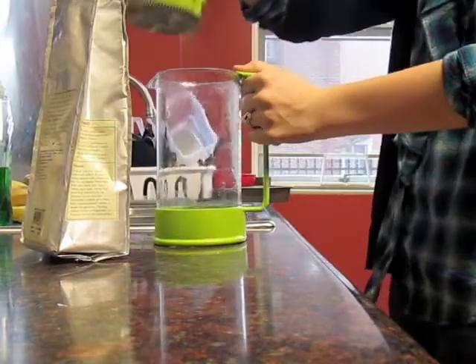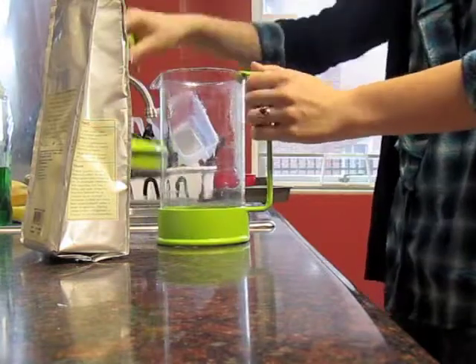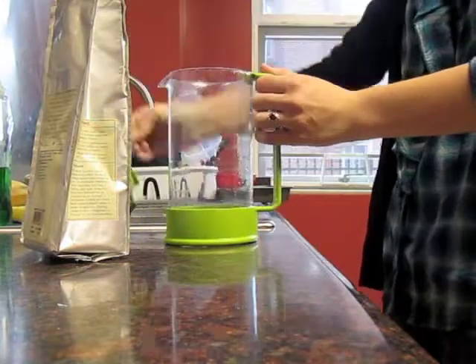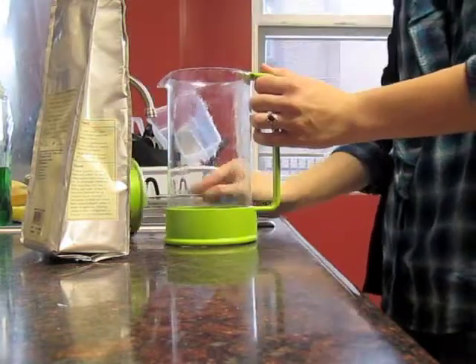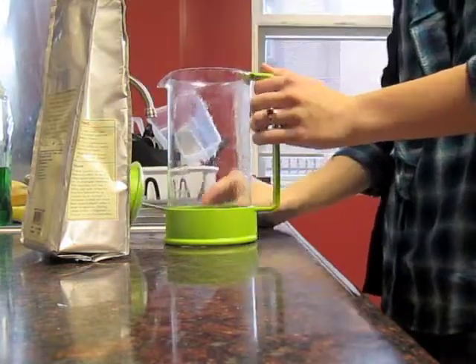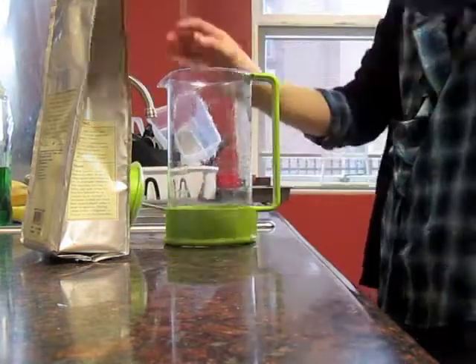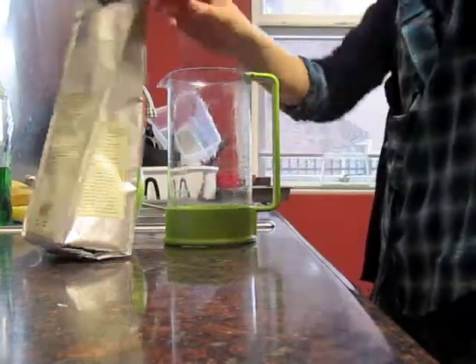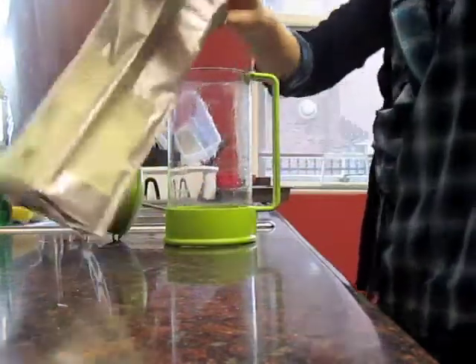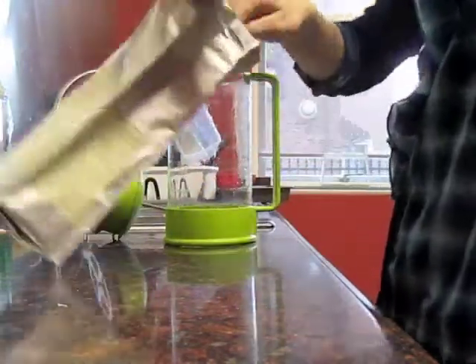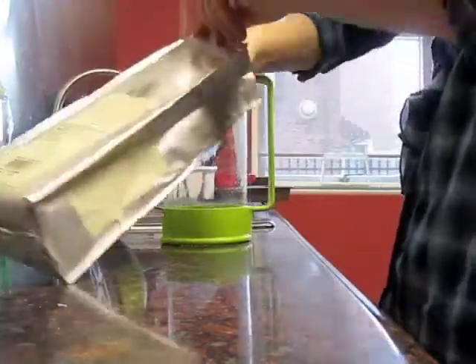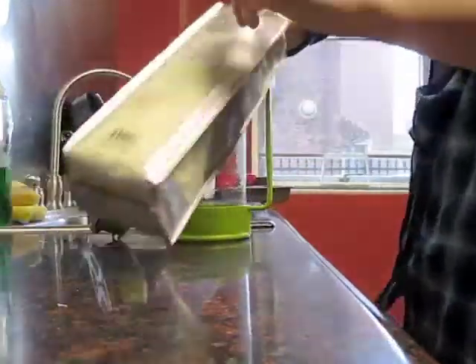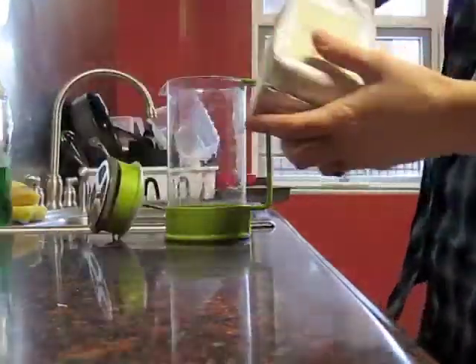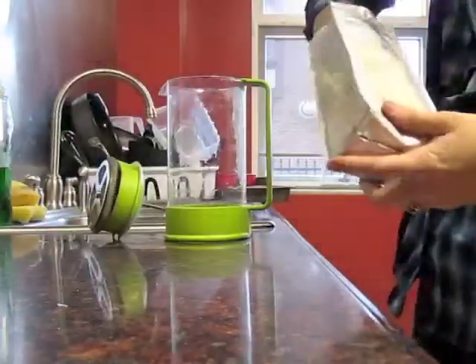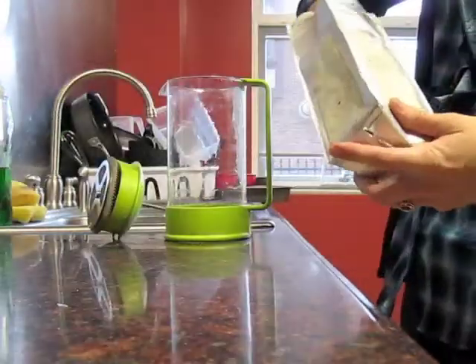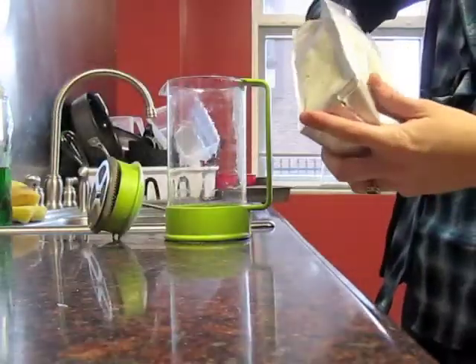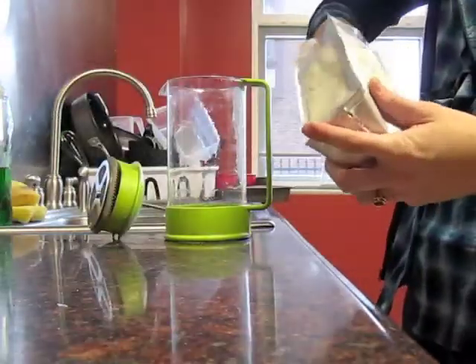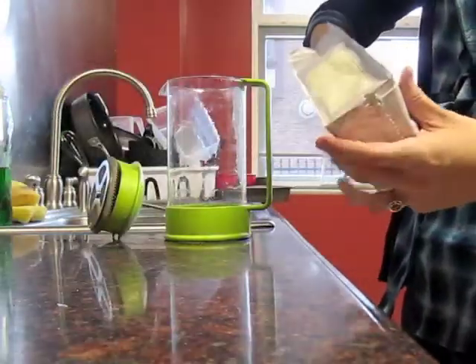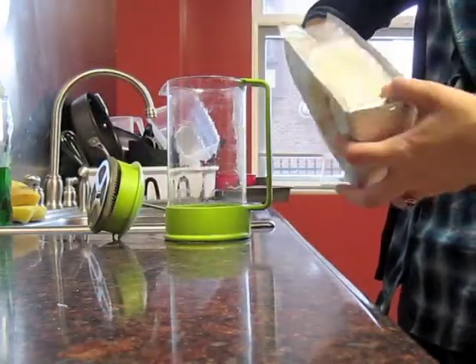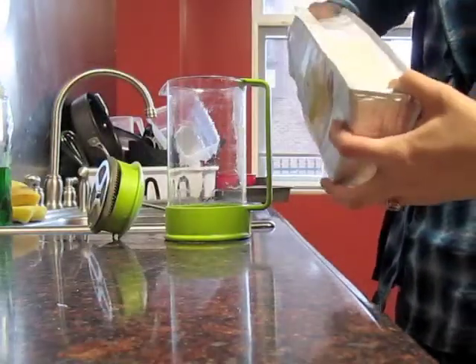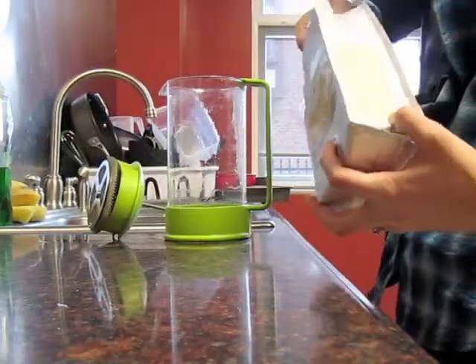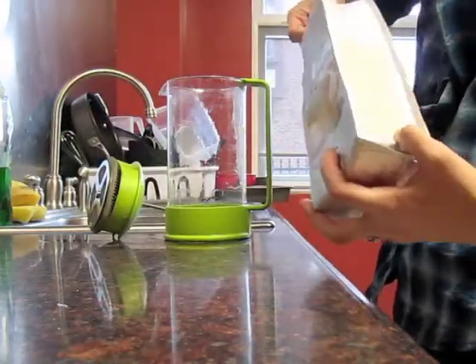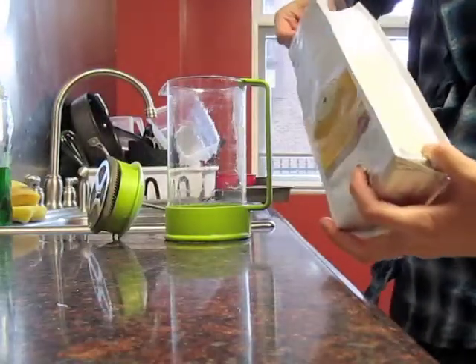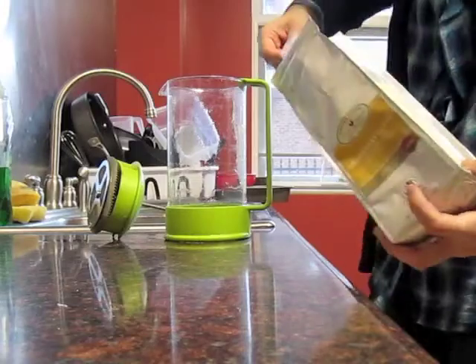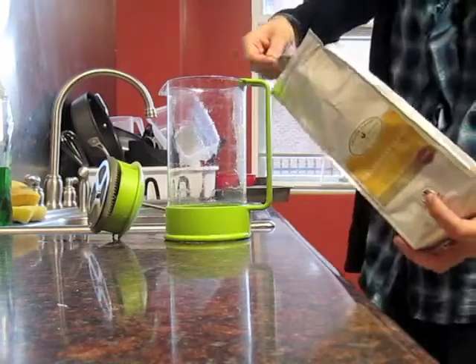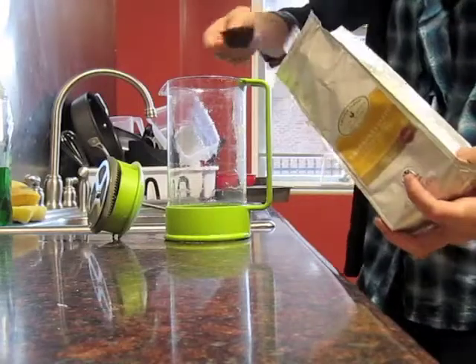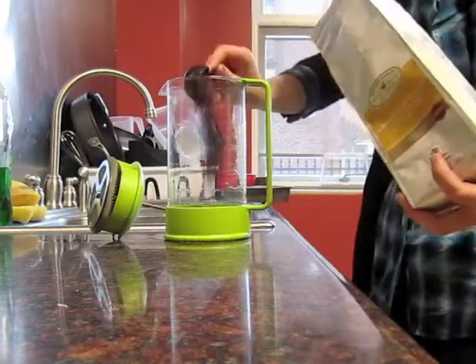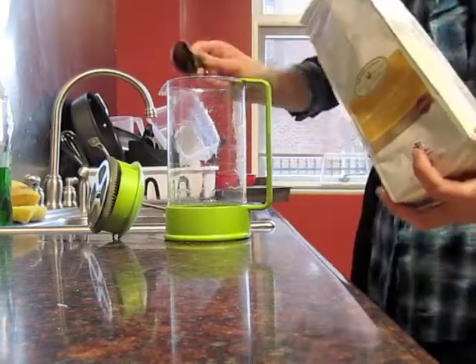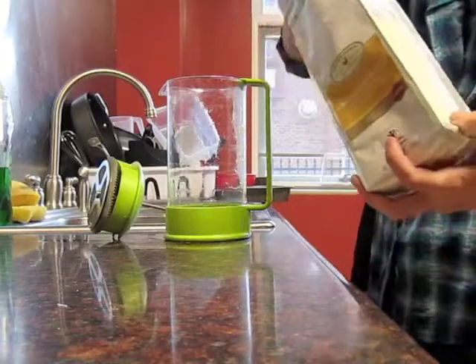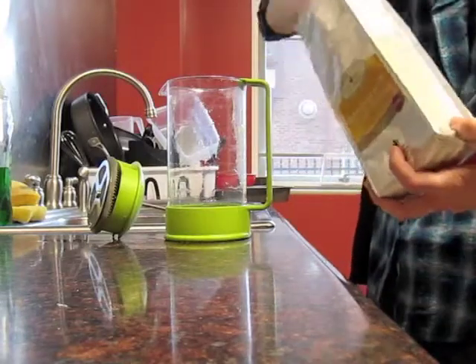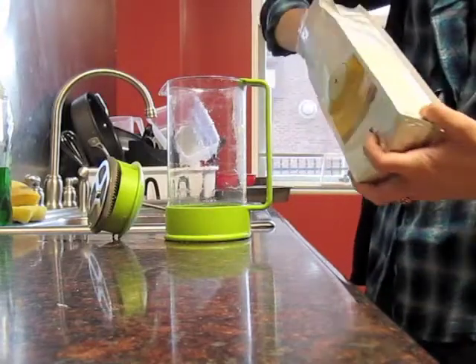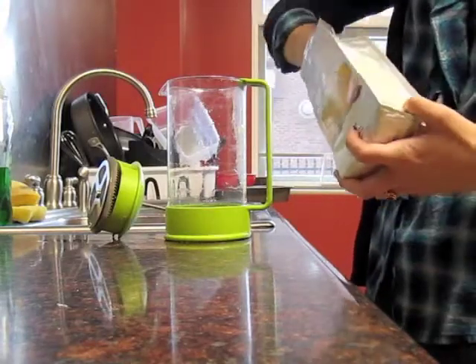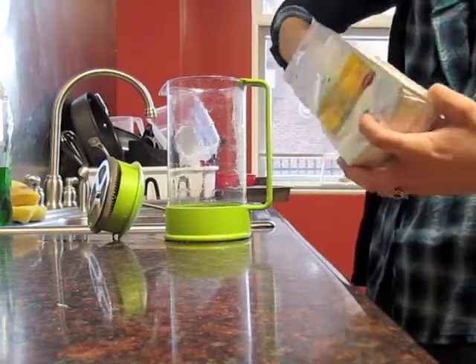A French press is very easy to use. First you remove the lid, then you add coffee grounds. It's best not to use fine grounds, but a little more coarse grounds.